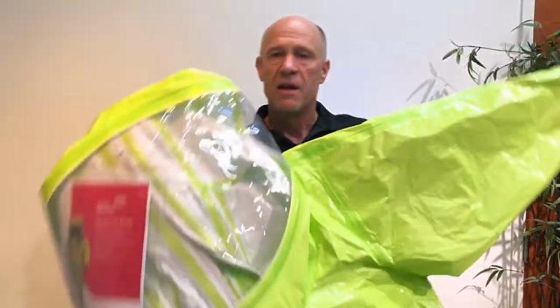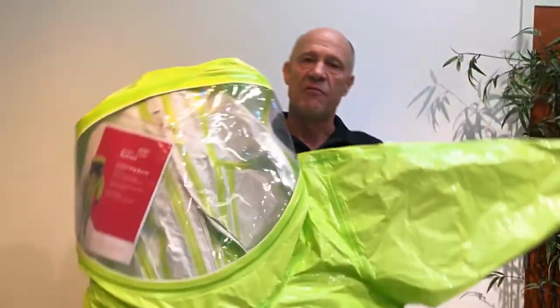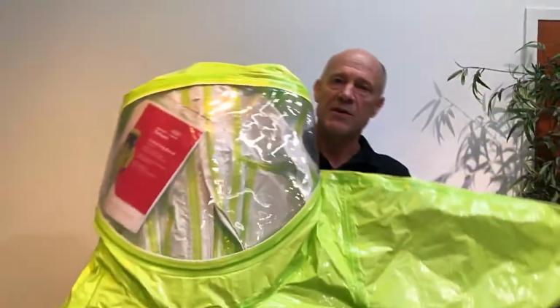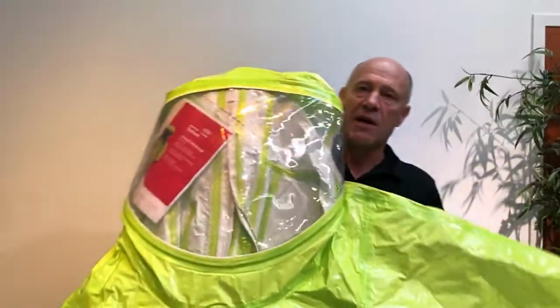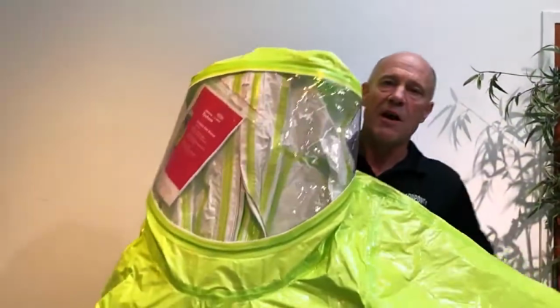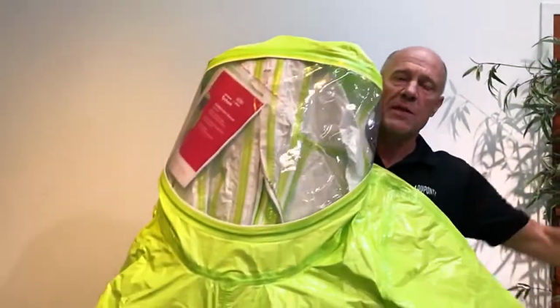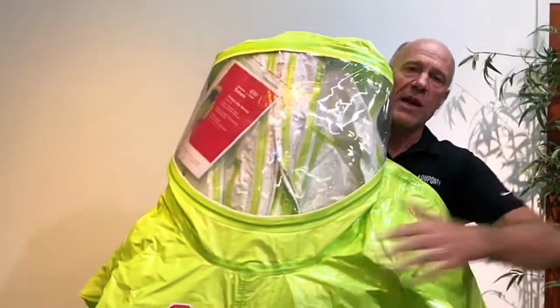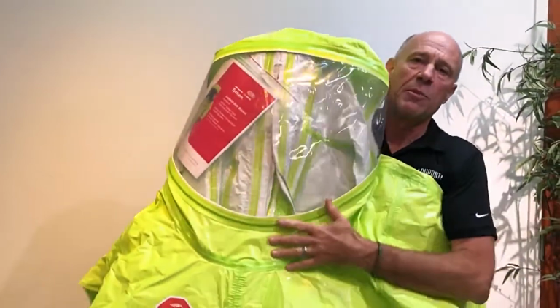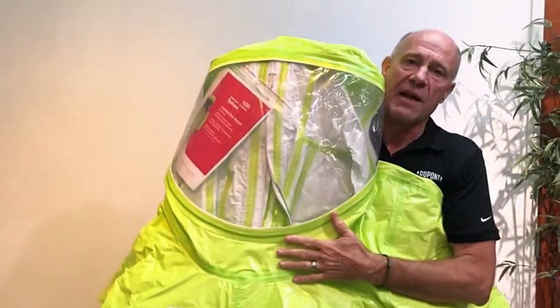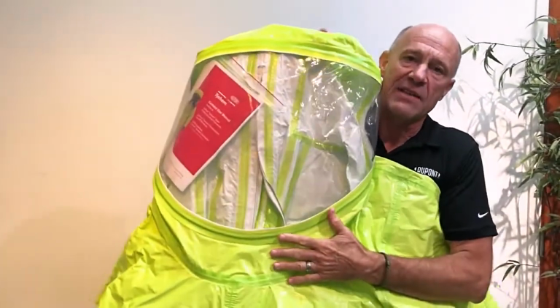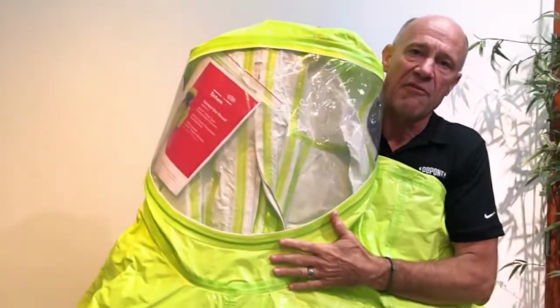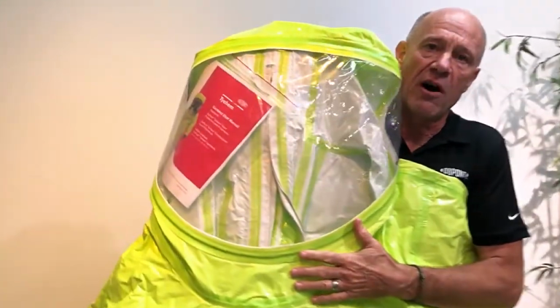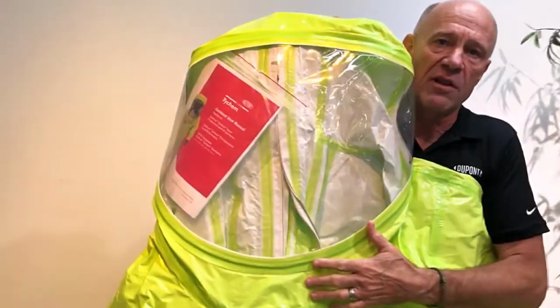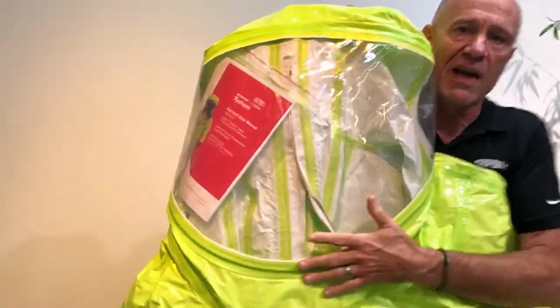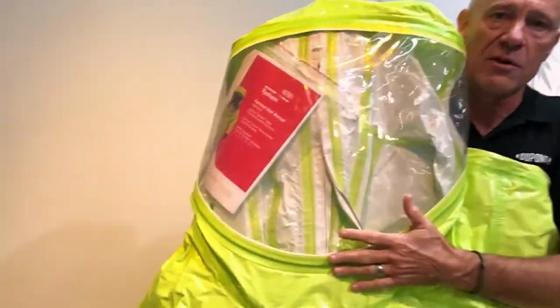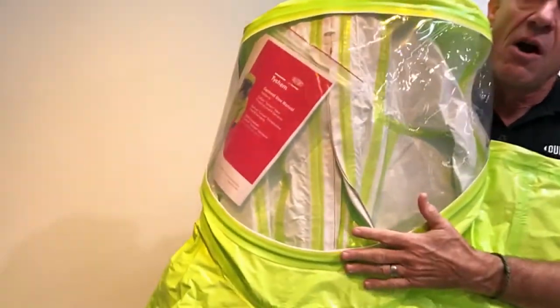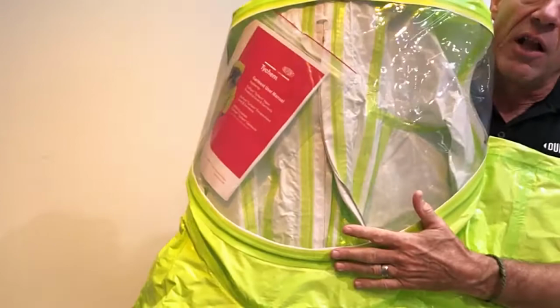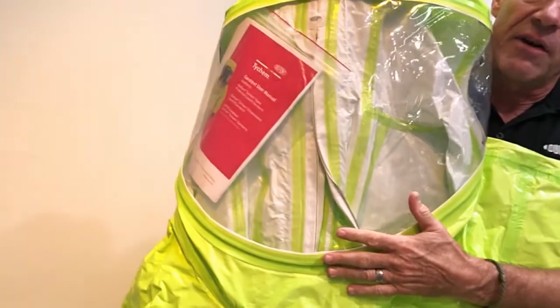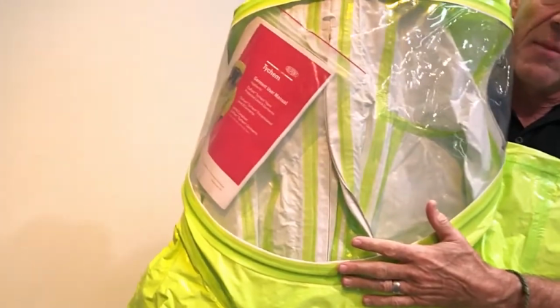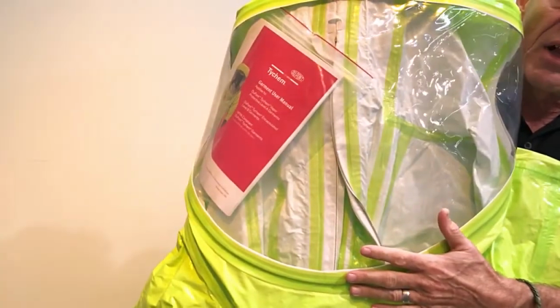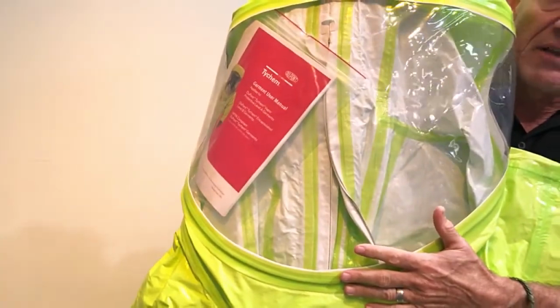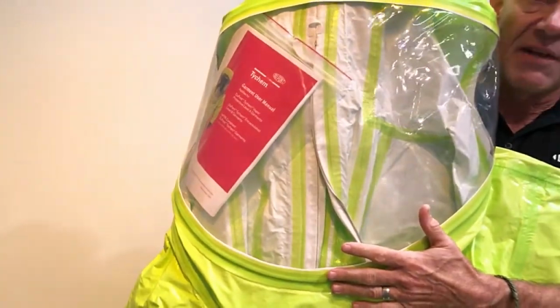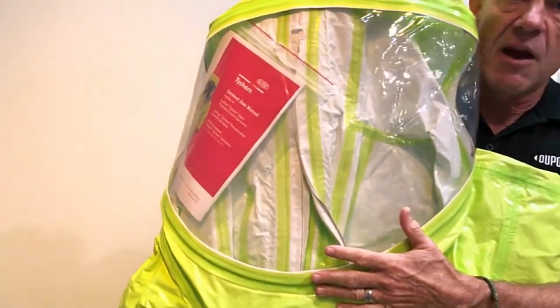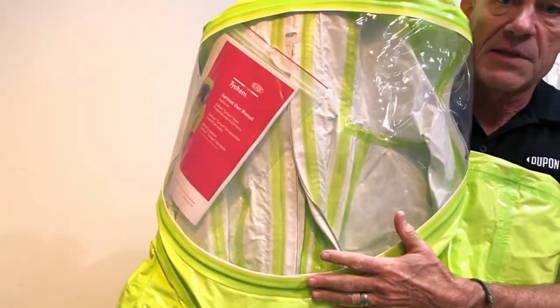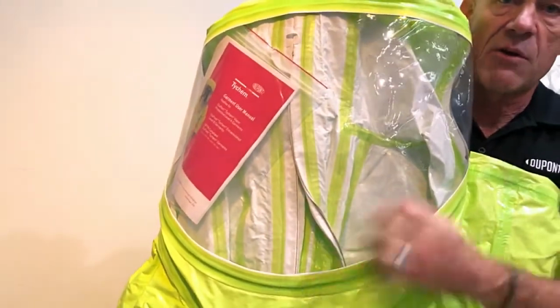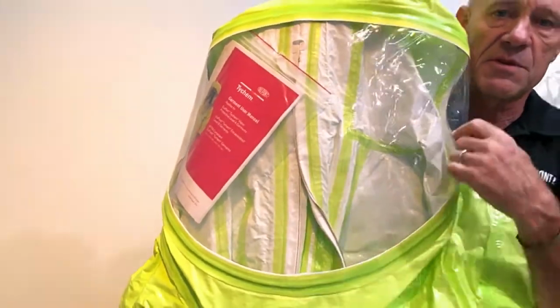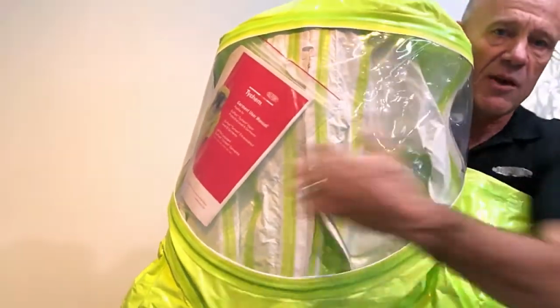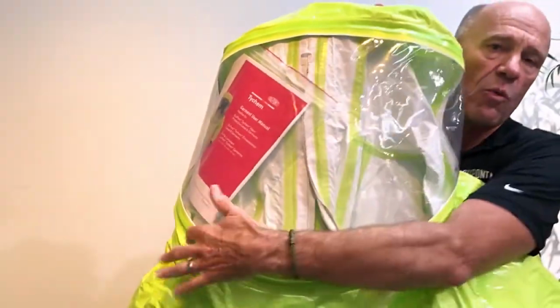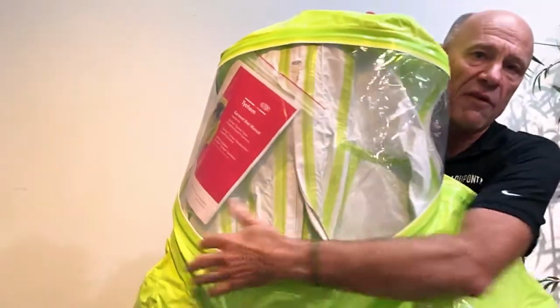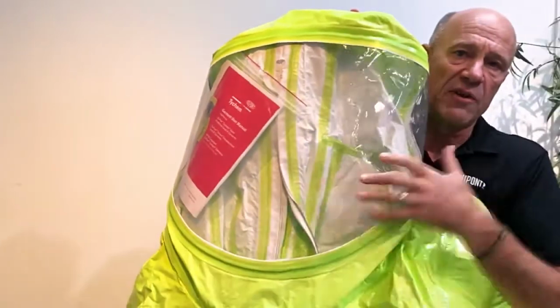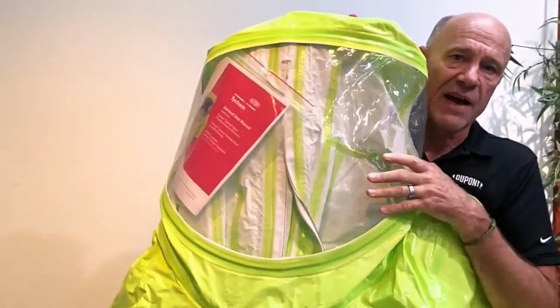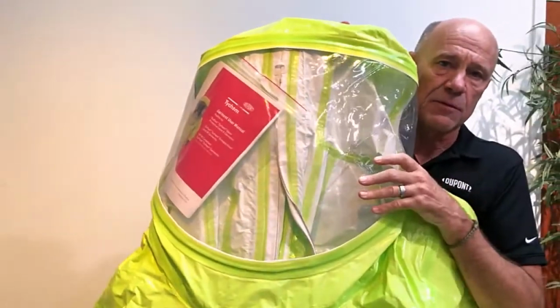The visor on the garments — we now apply anti-fog to the visor. All of our Level A garments now come standard with a wide field visor.